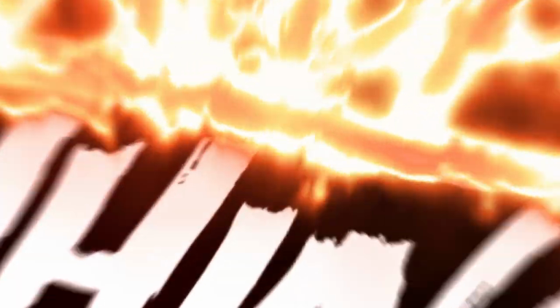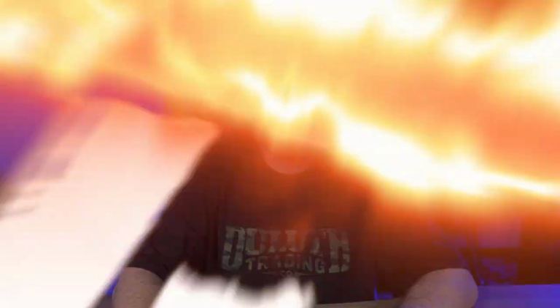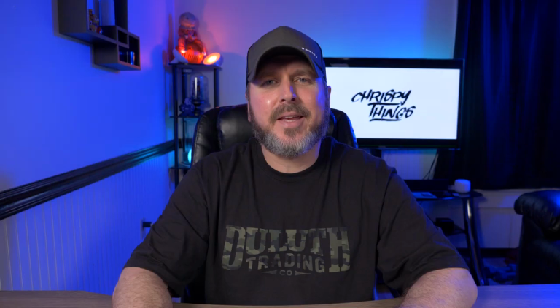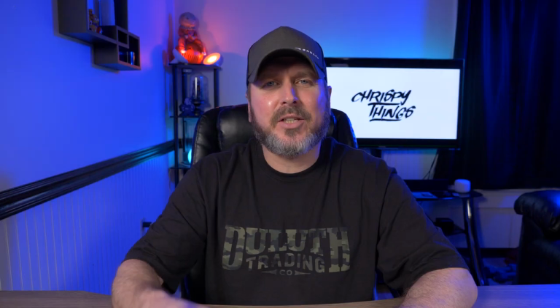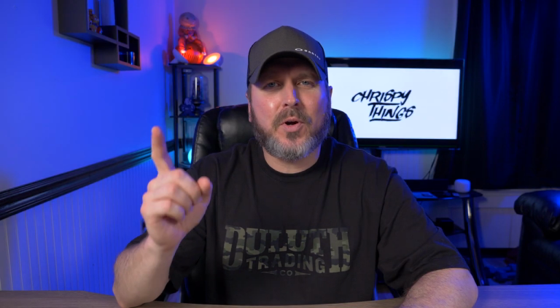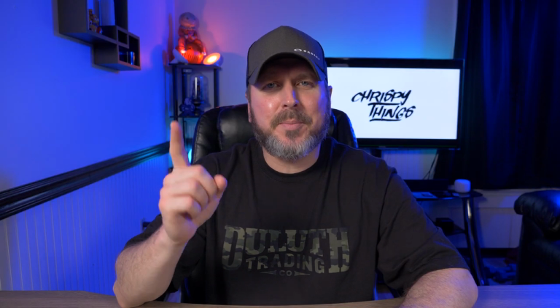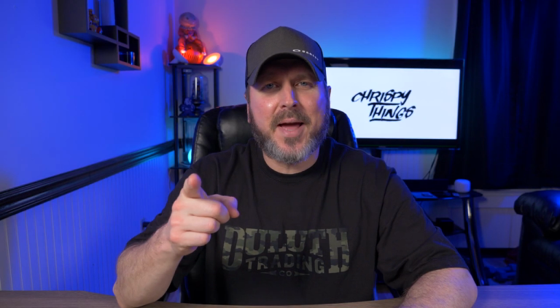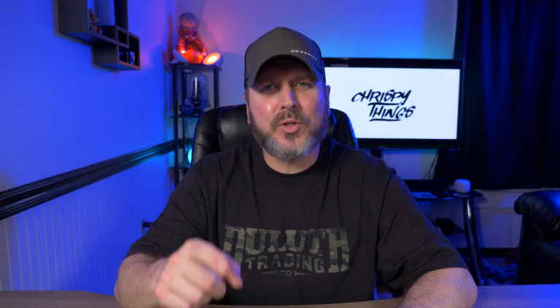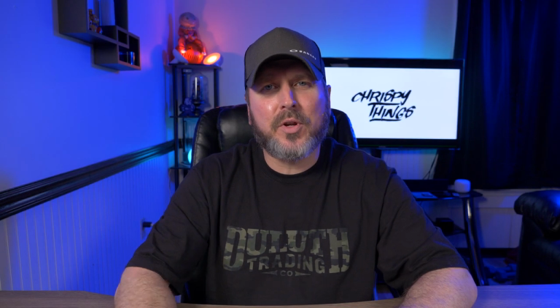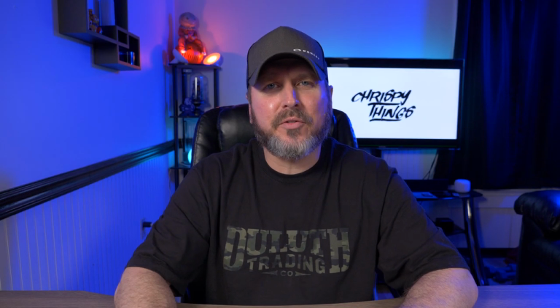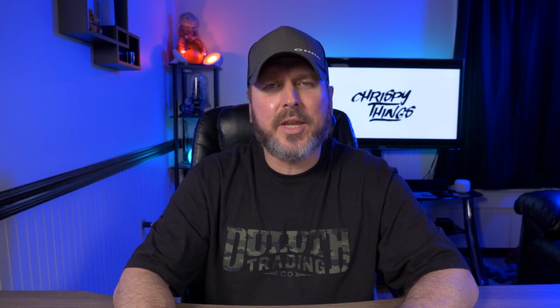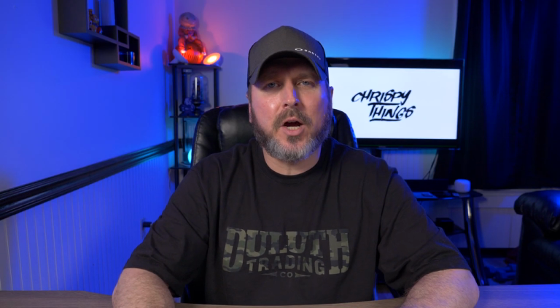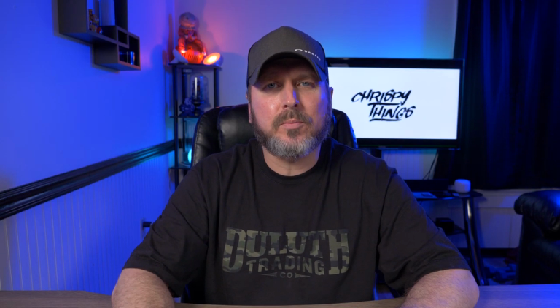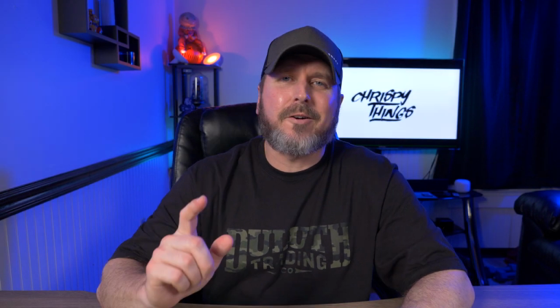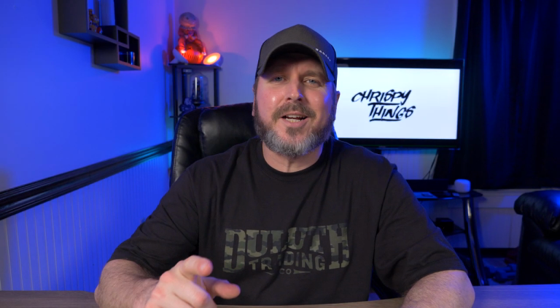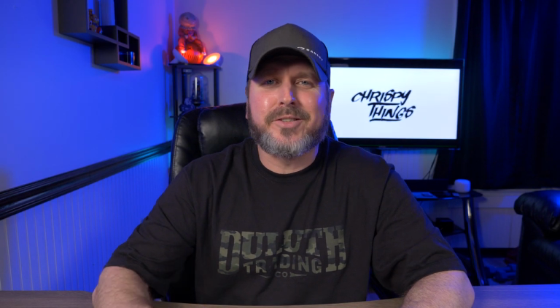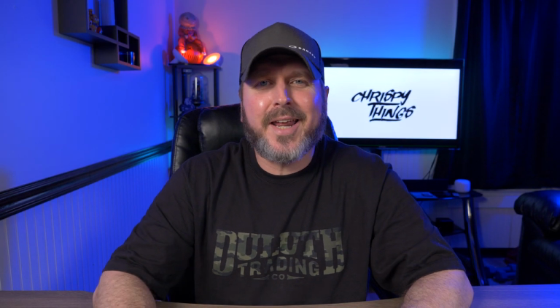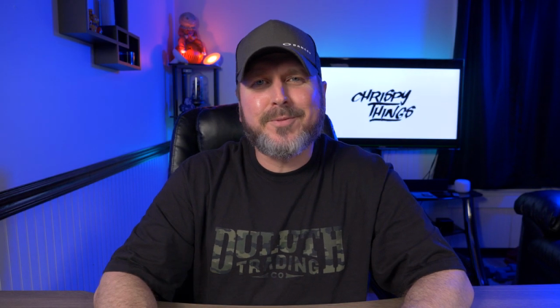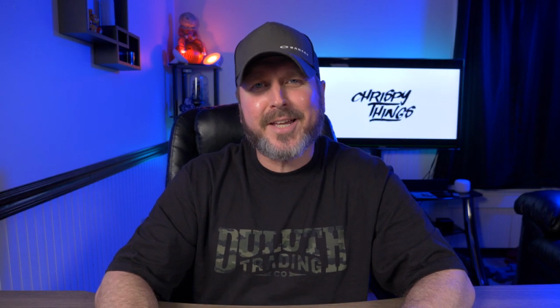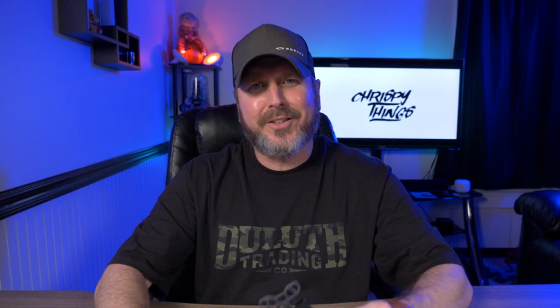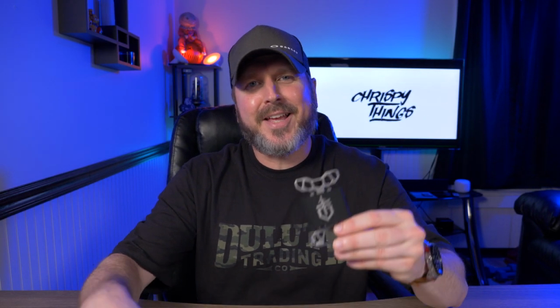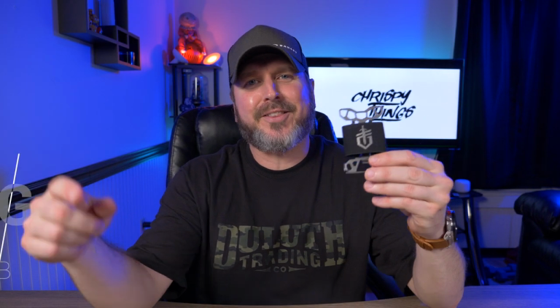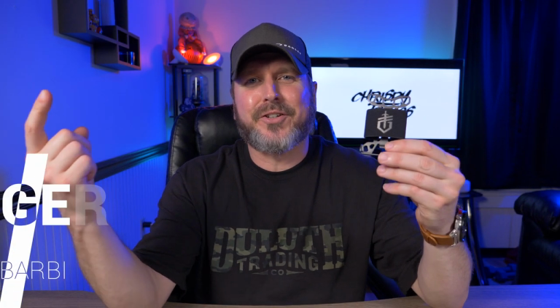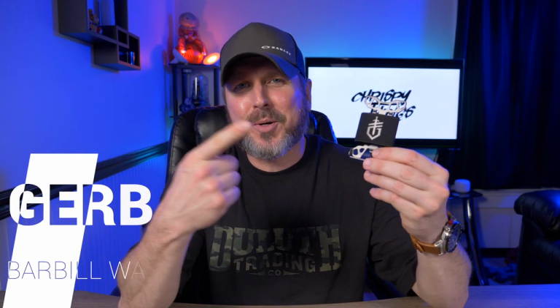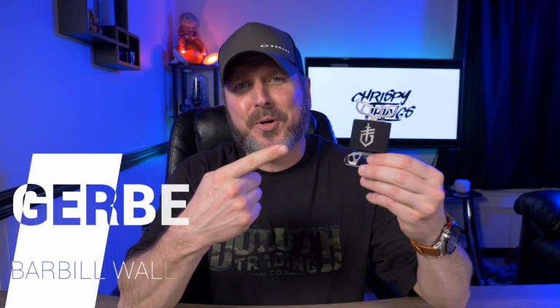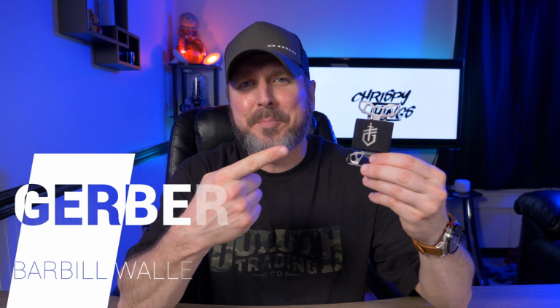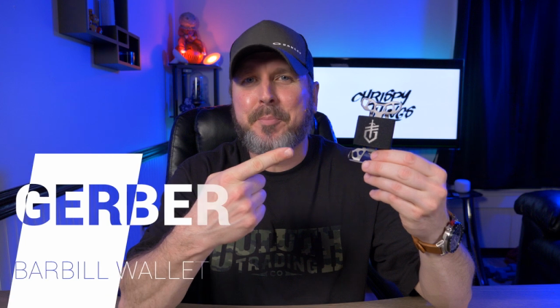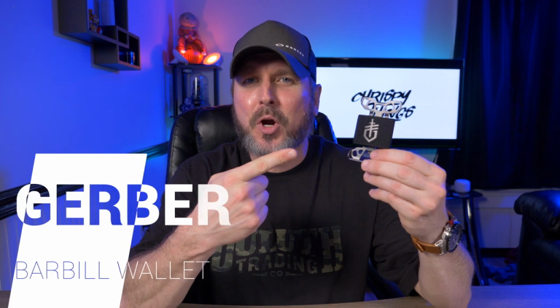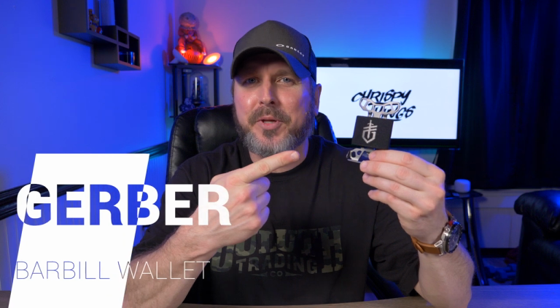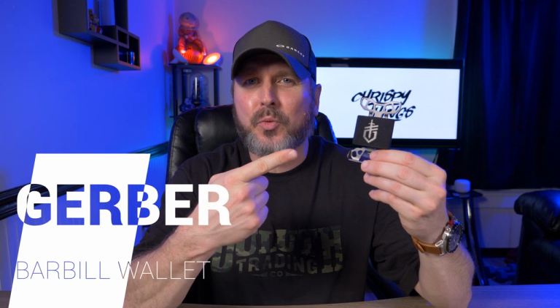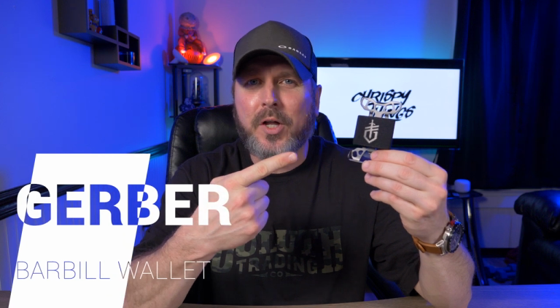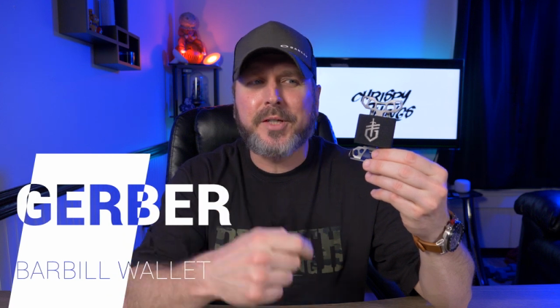Hey guys, welcome back to another video. Today I'm taking a look at the Gerber Barbill wallet.